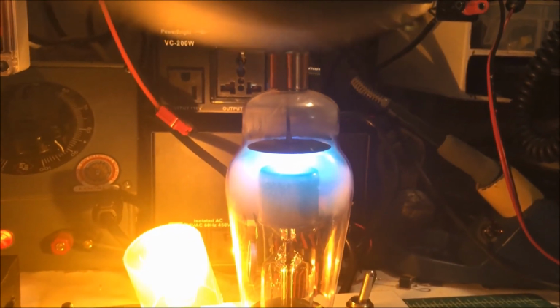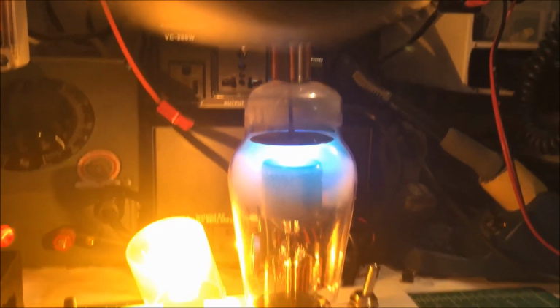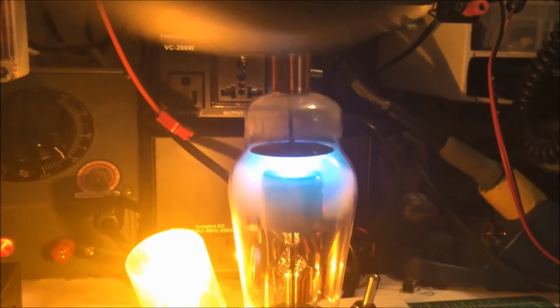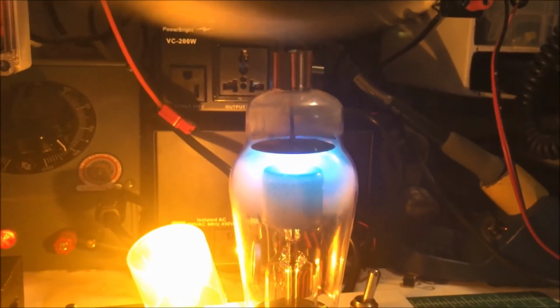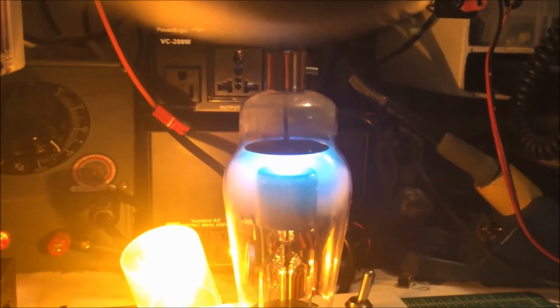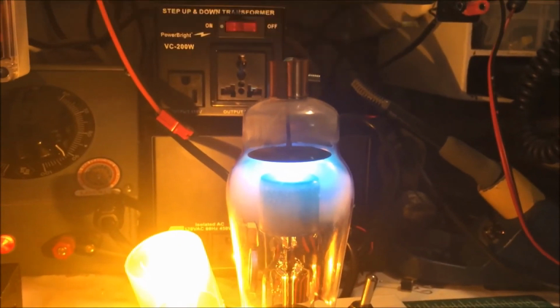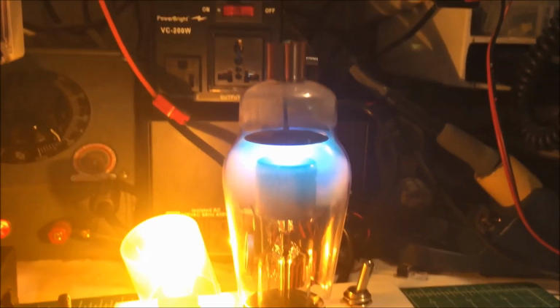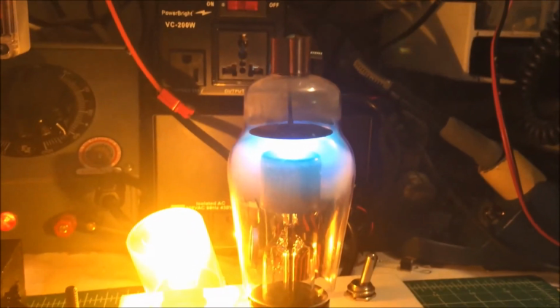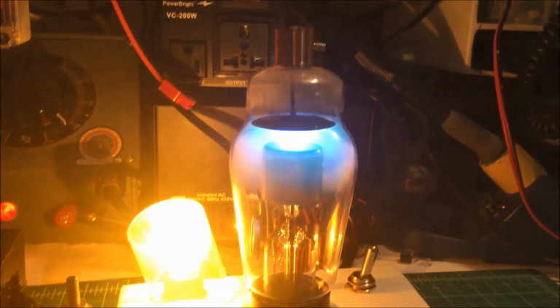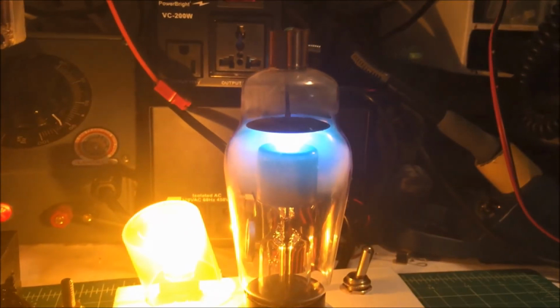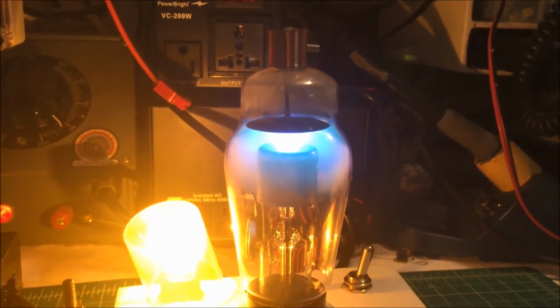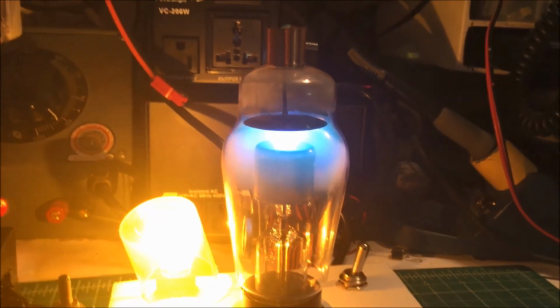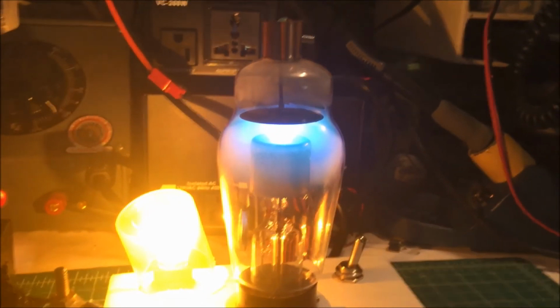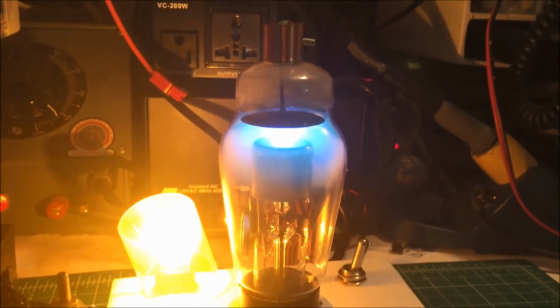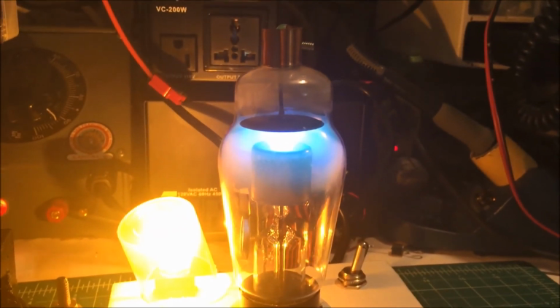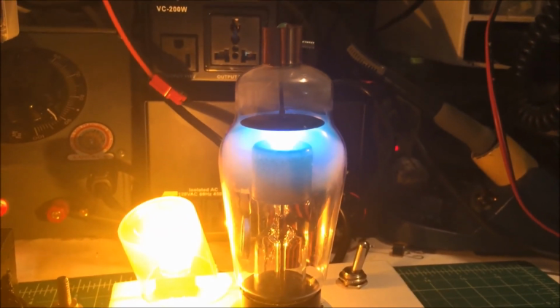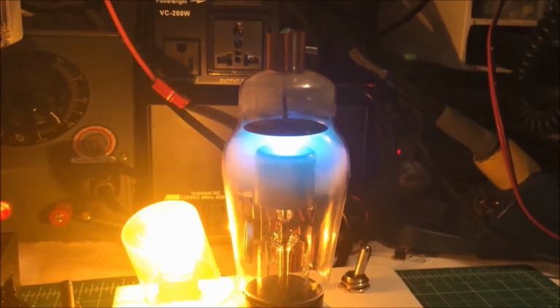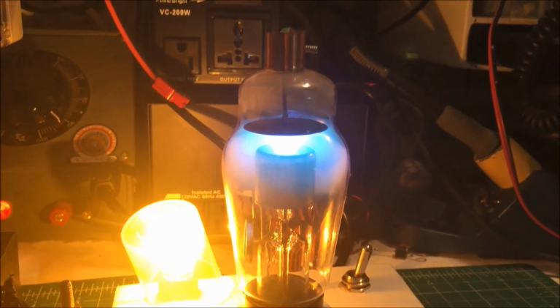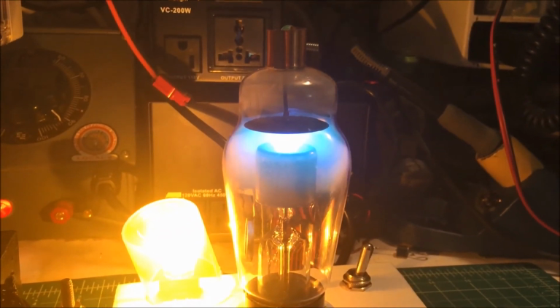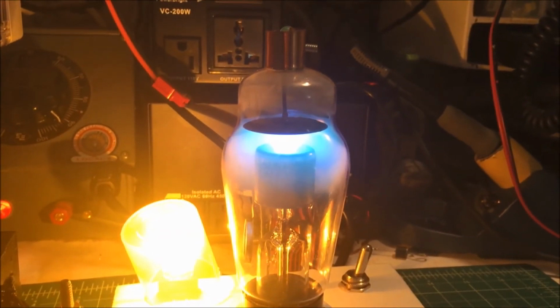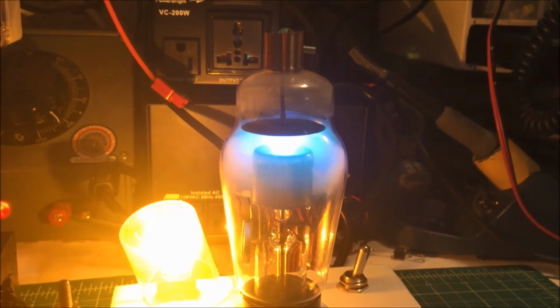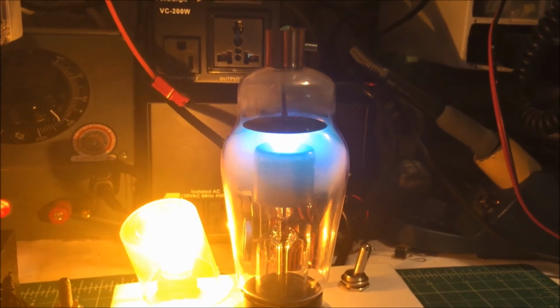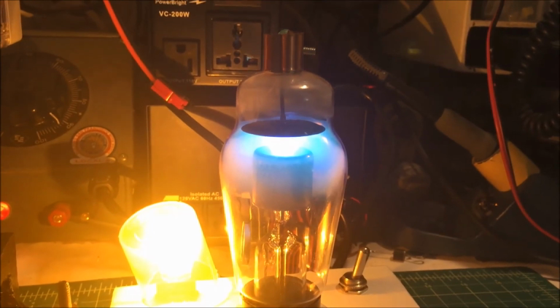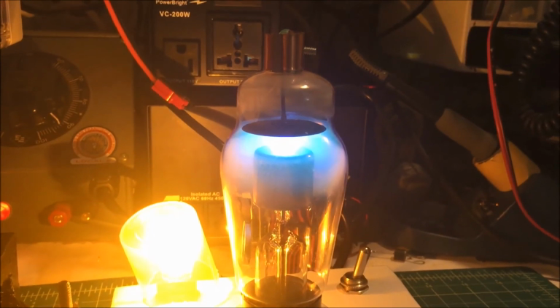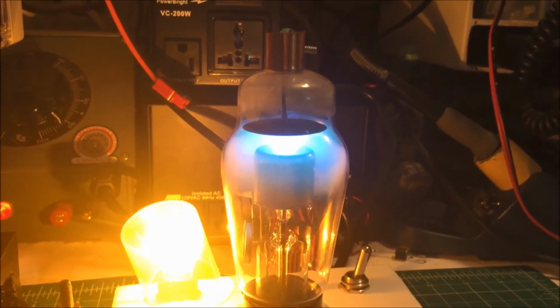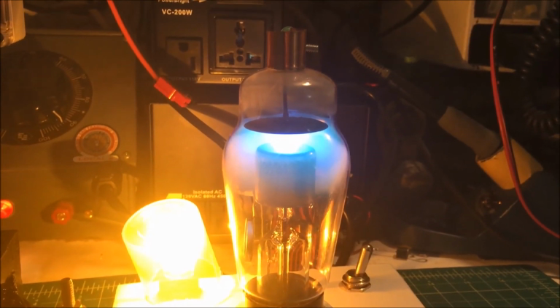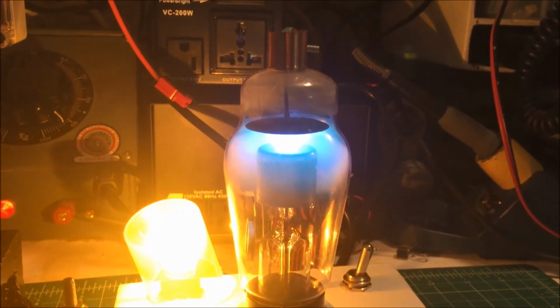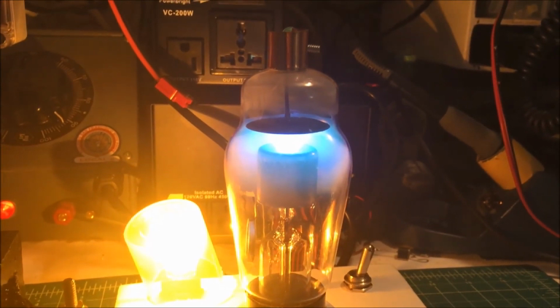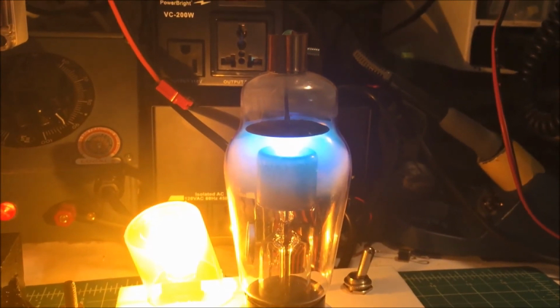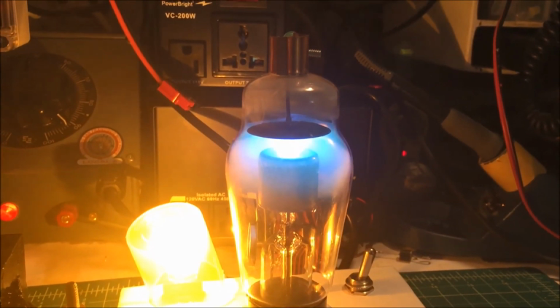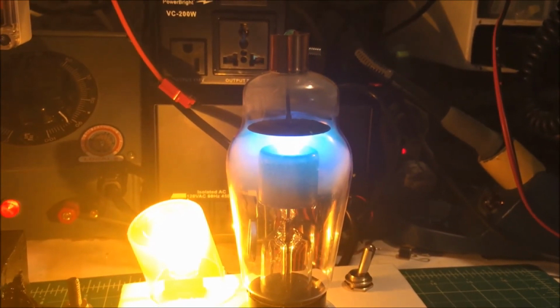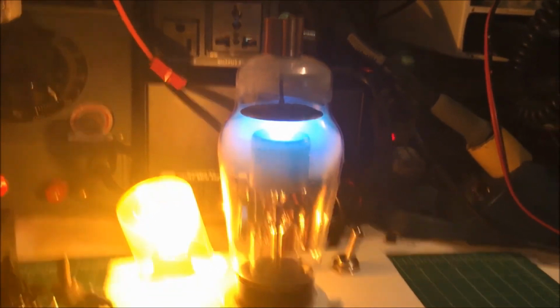Kind of neat. Anyway, that's a mercury vapor tube. Thank you.